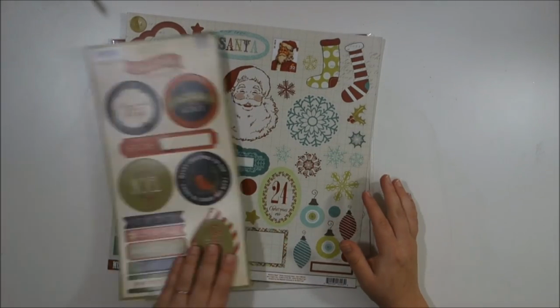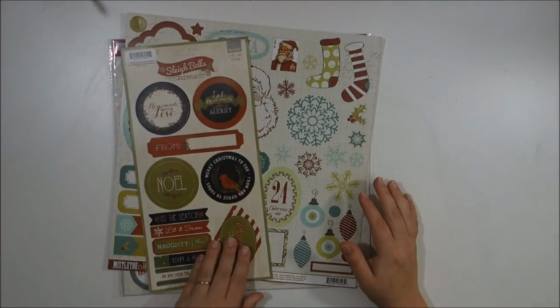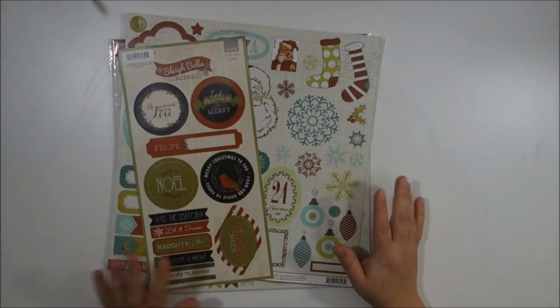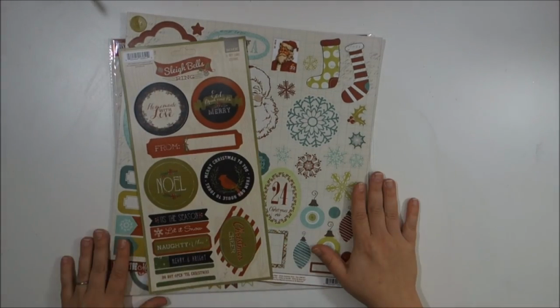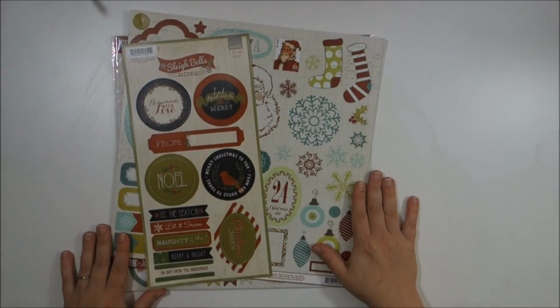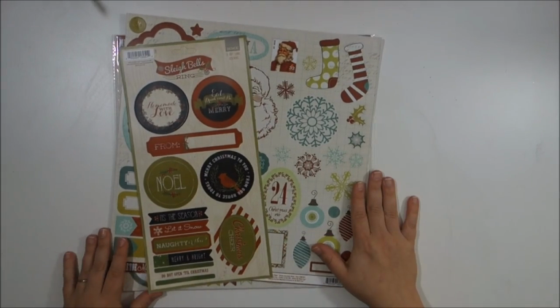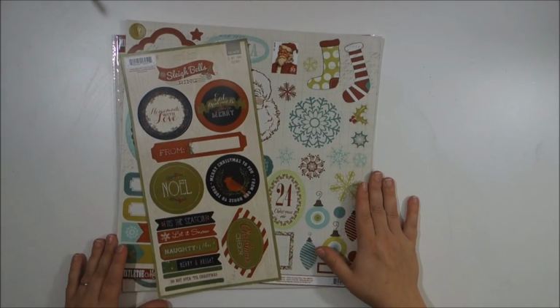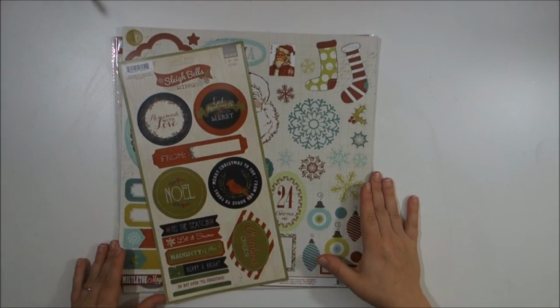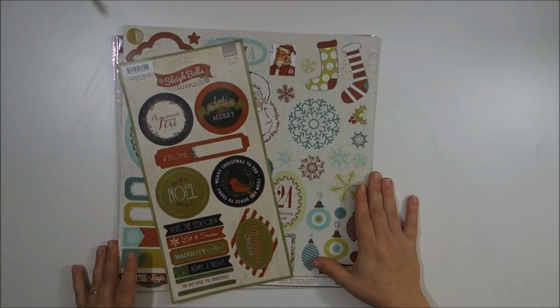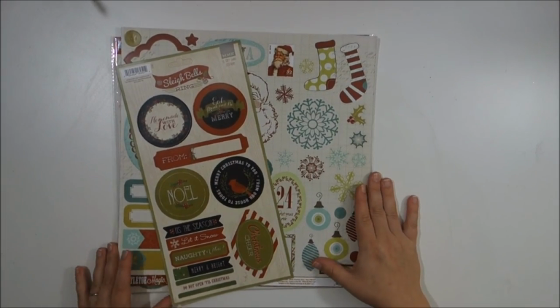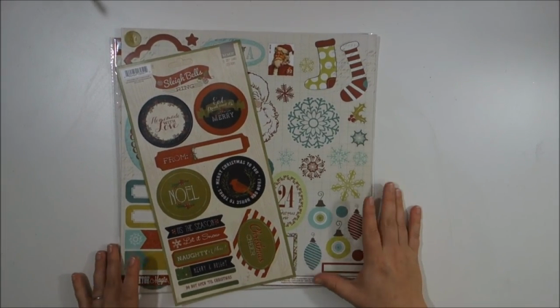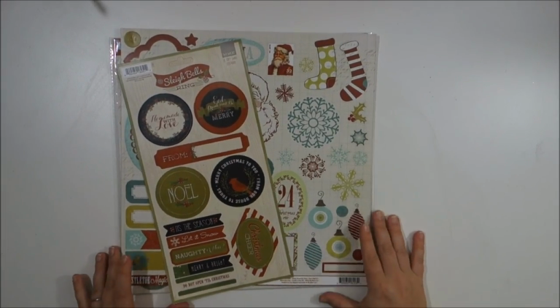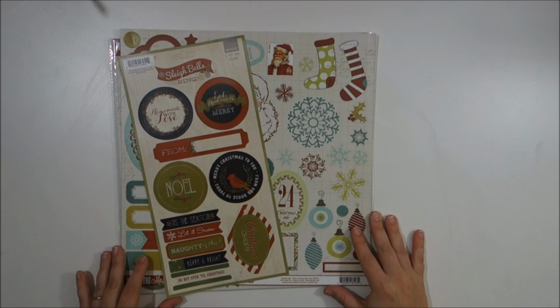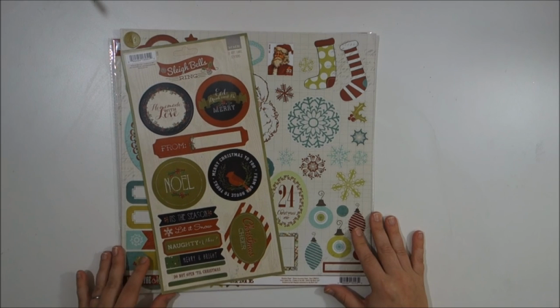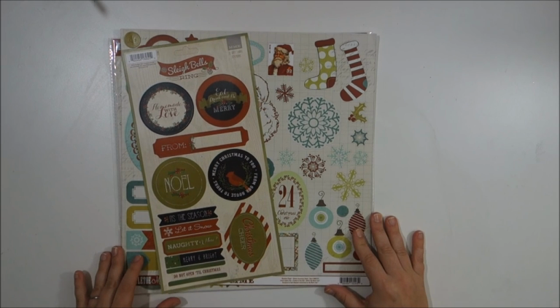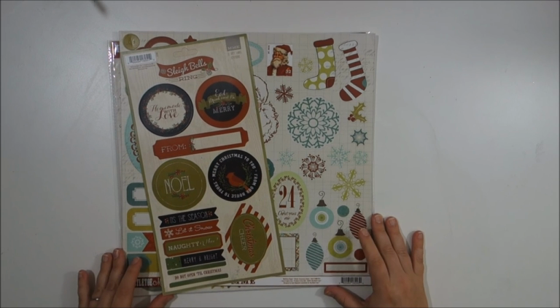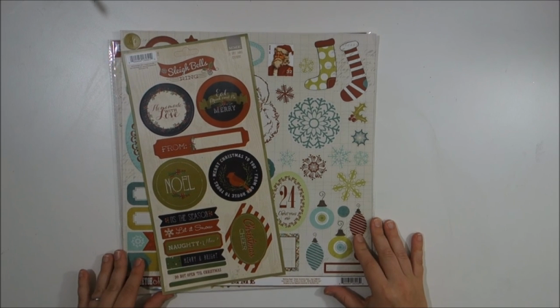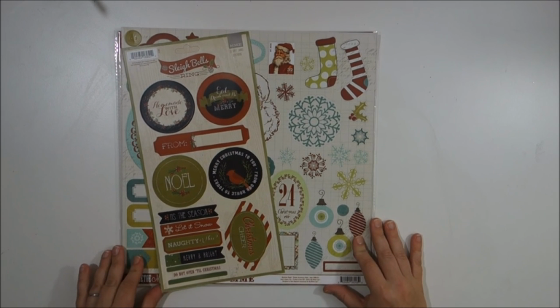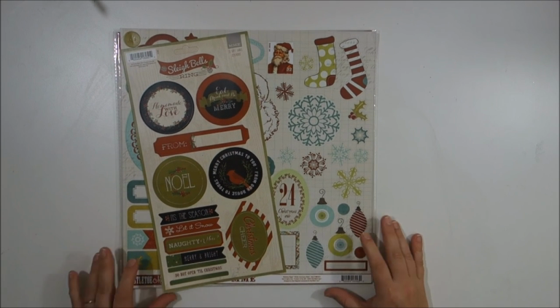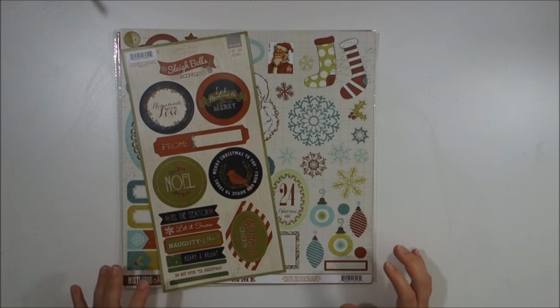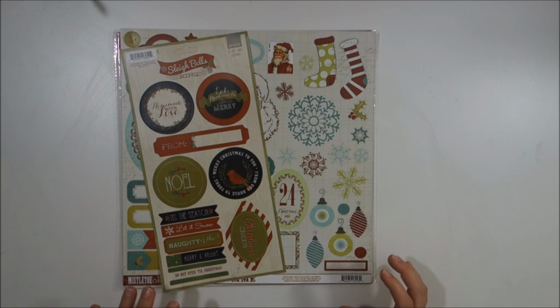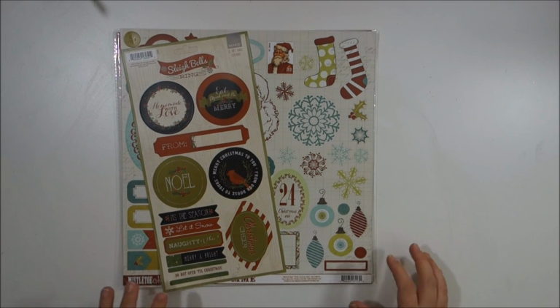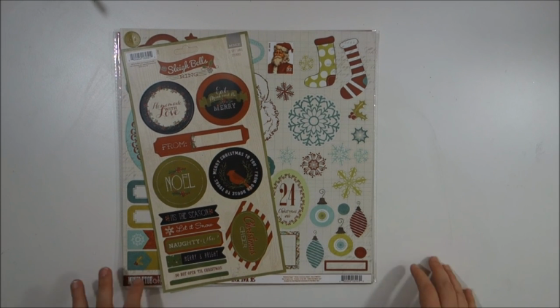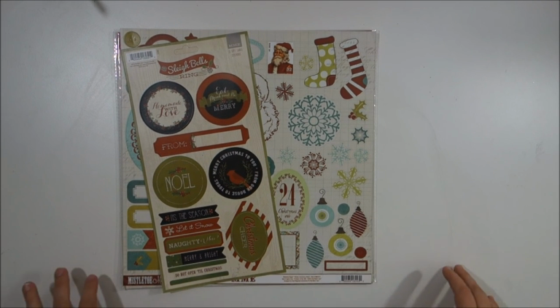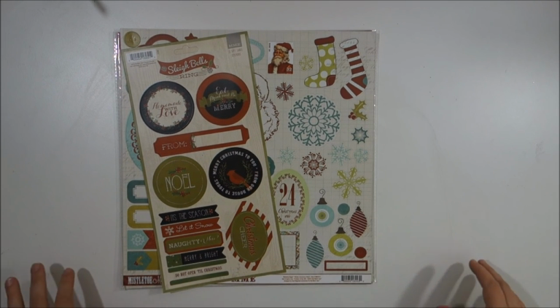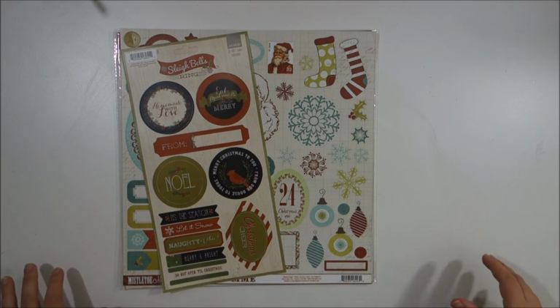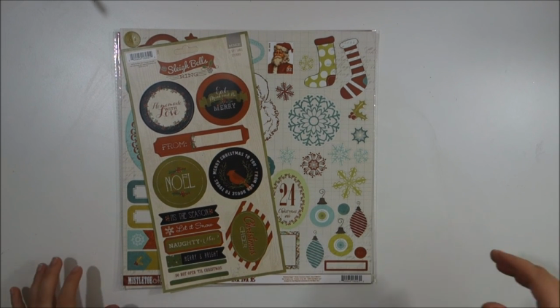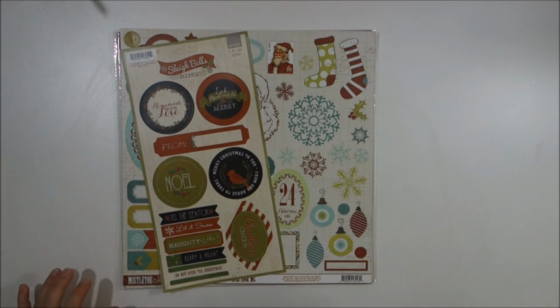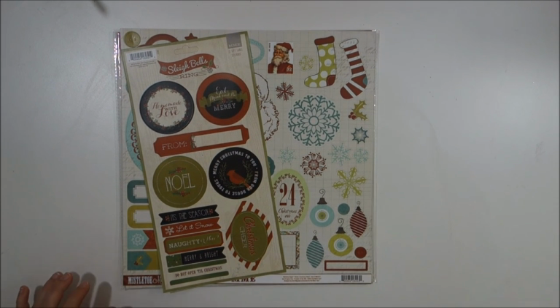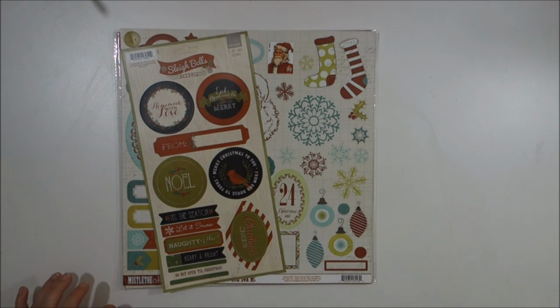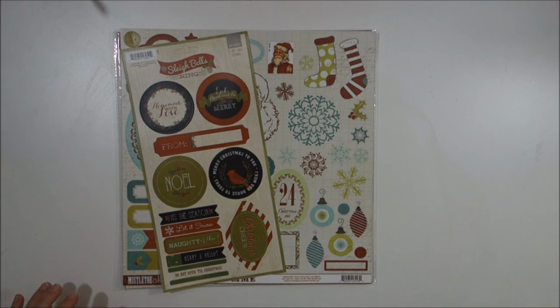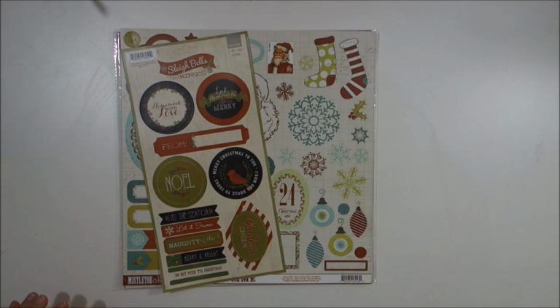That is everything that I've got for my December Daily so far. Let me know what you guys think — thanks for watching, bye!